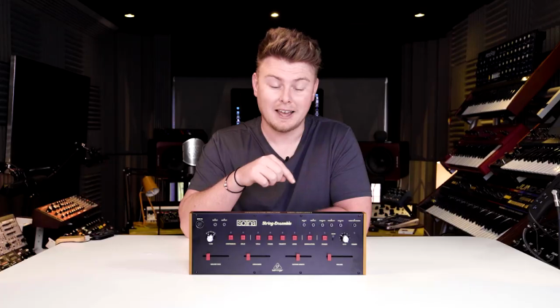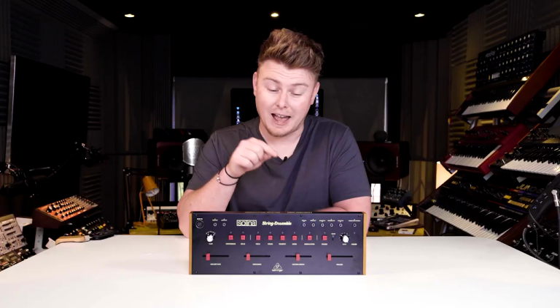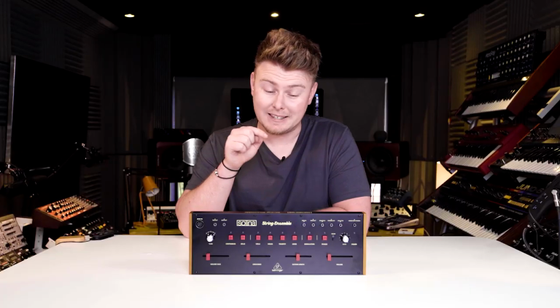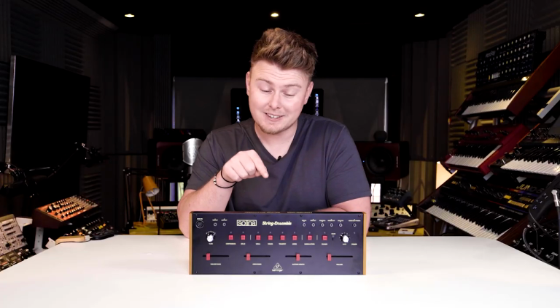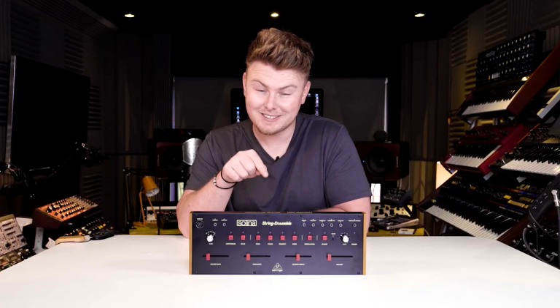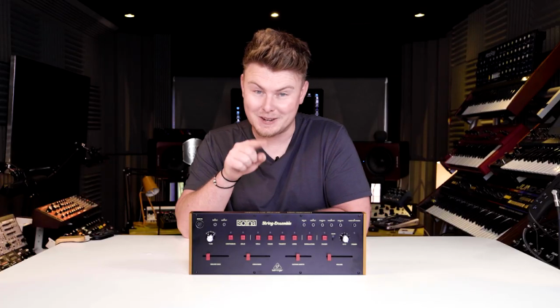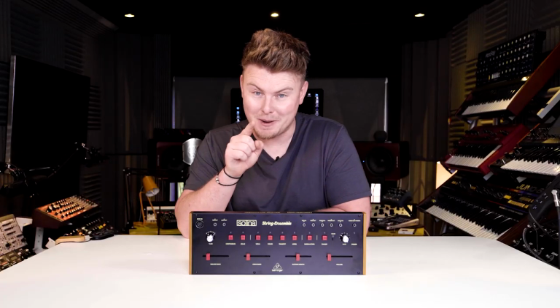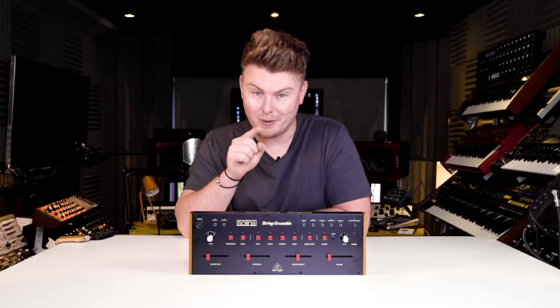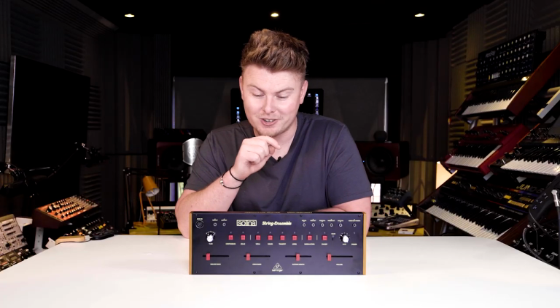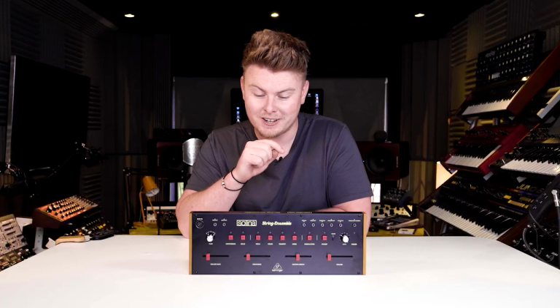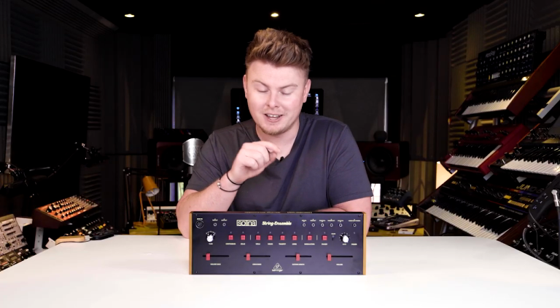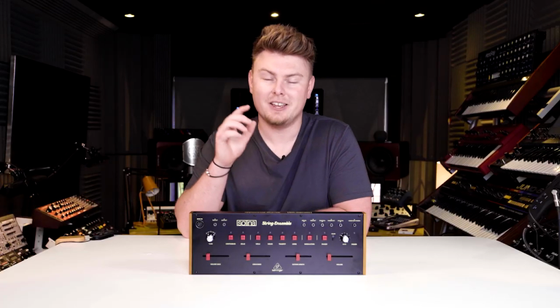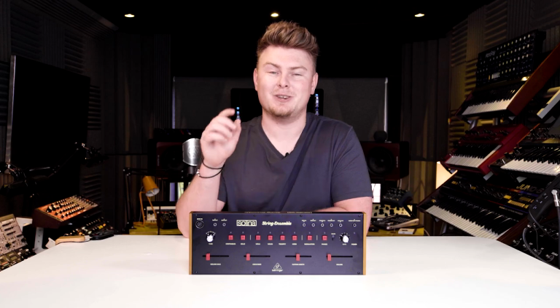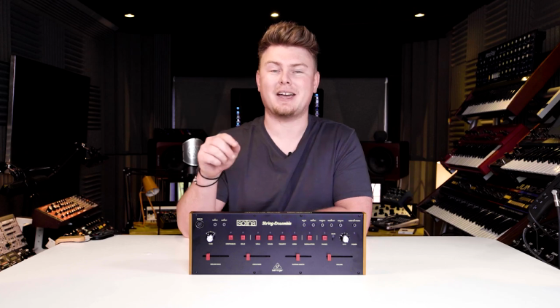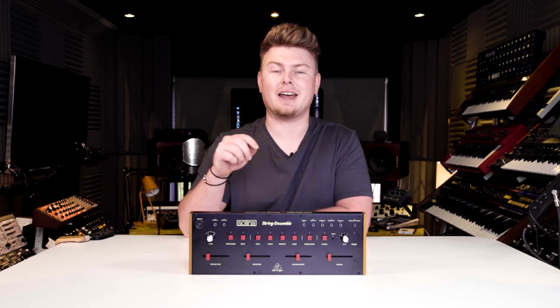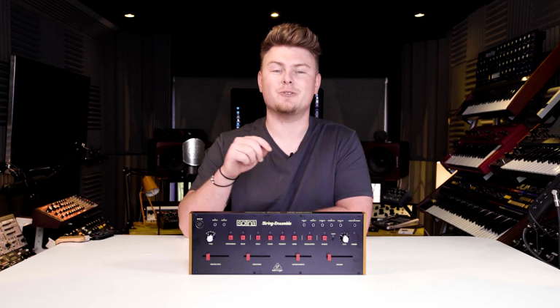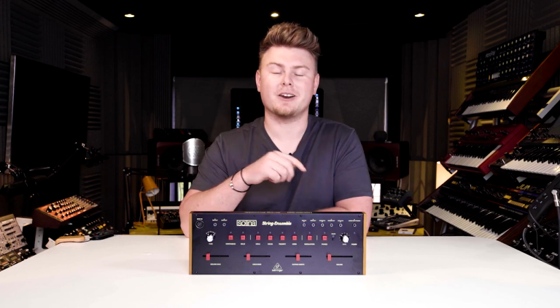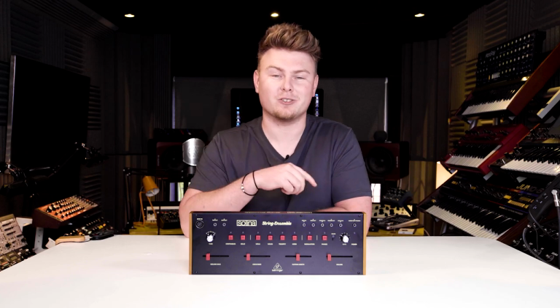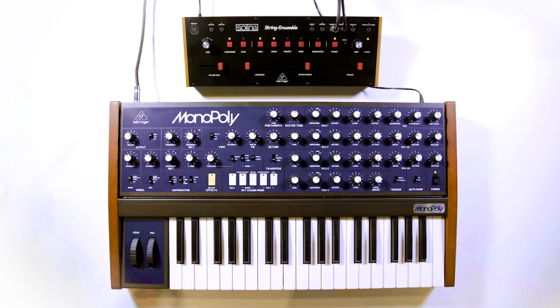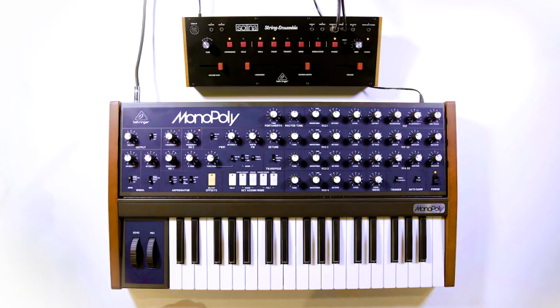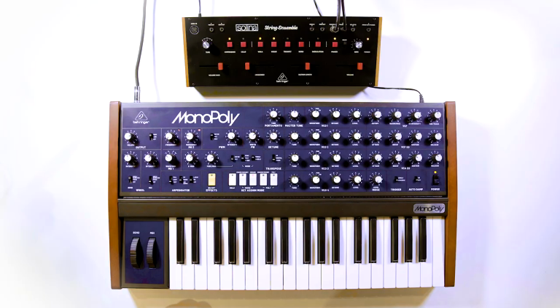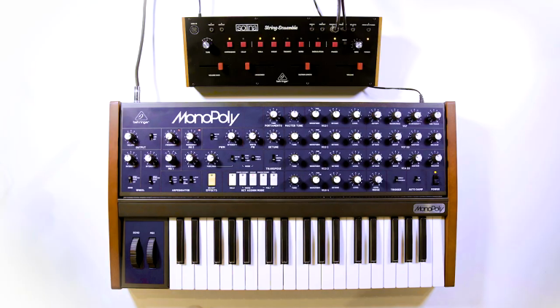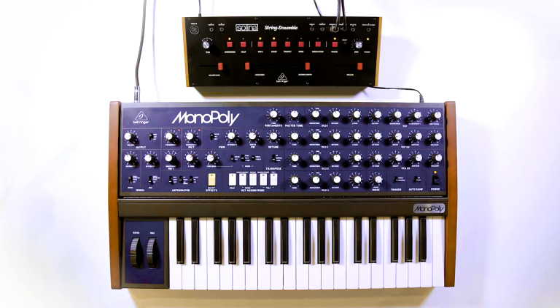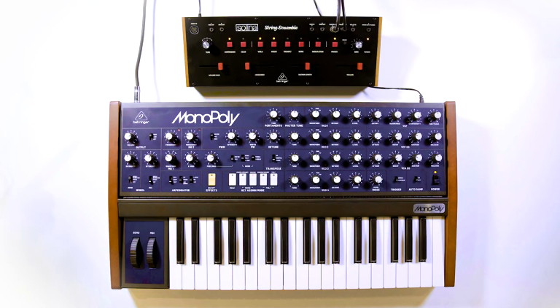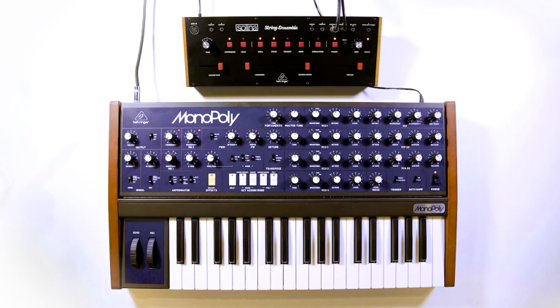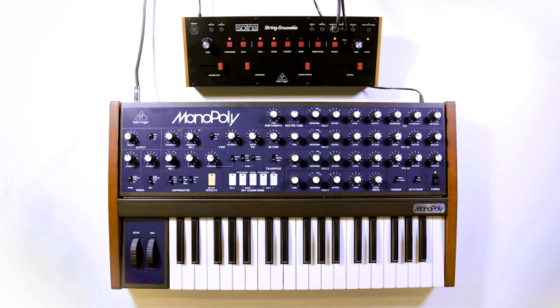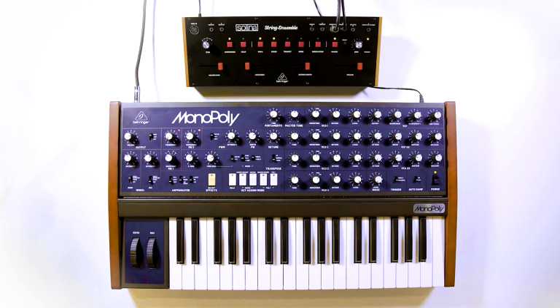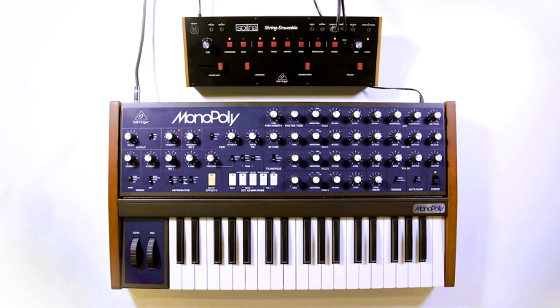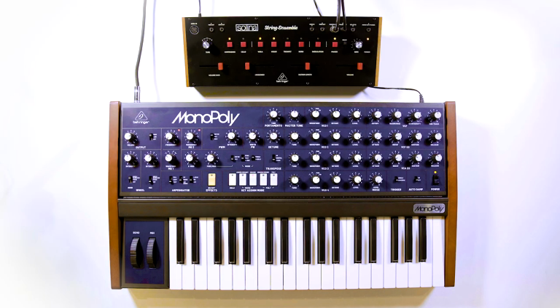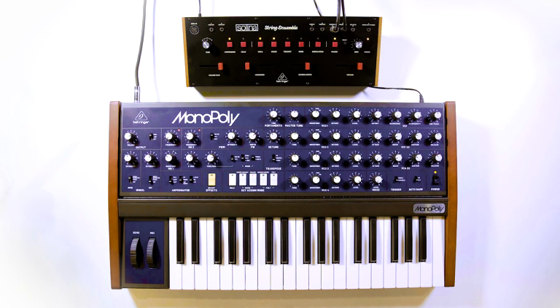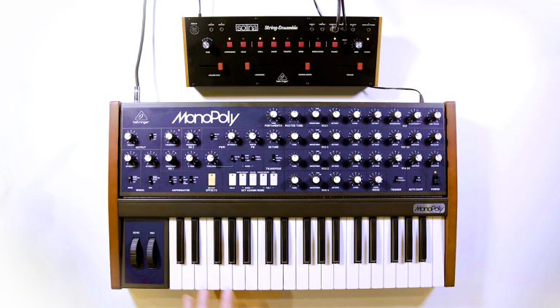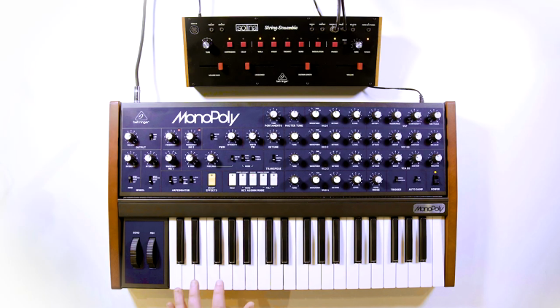And yes, you may be wondering — you can run external audio through it. So let's find out how that sounds.